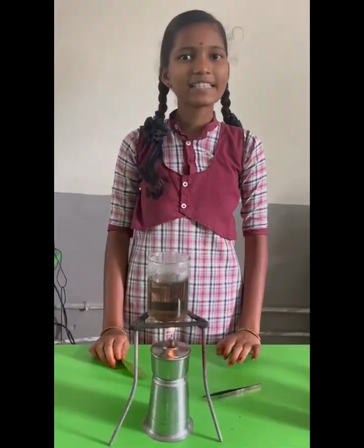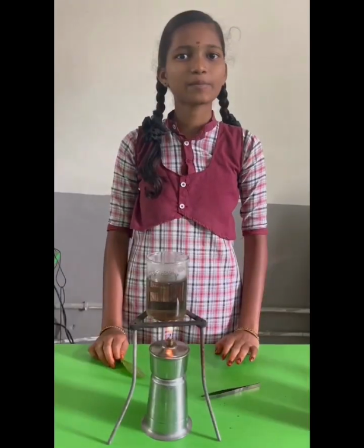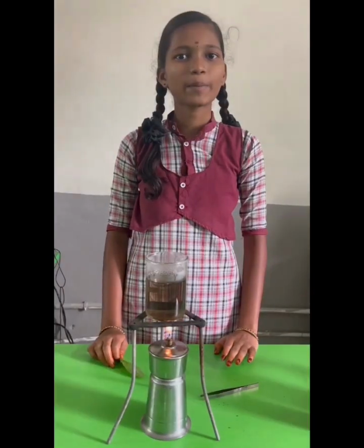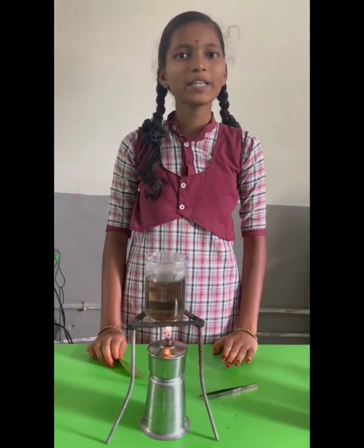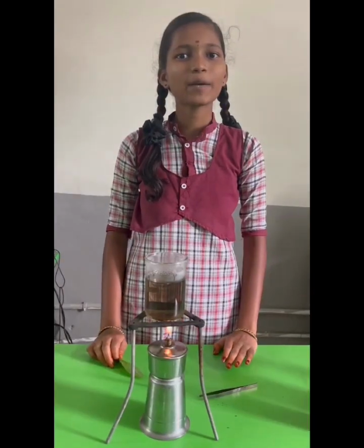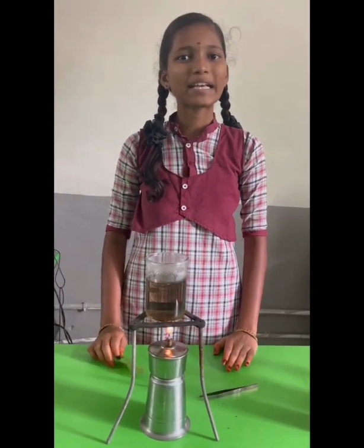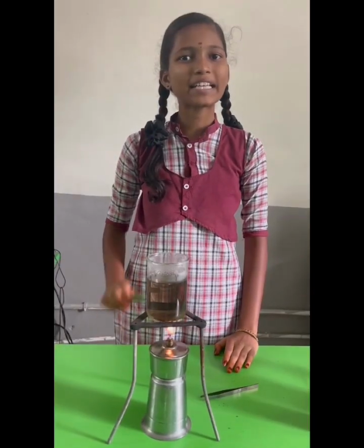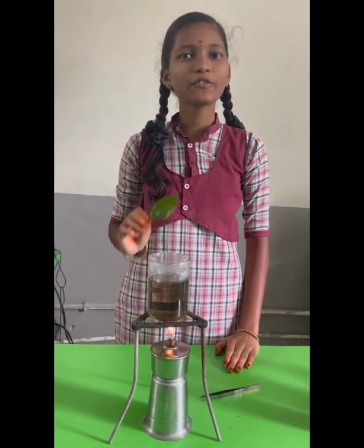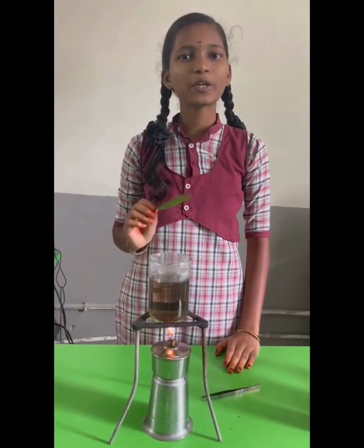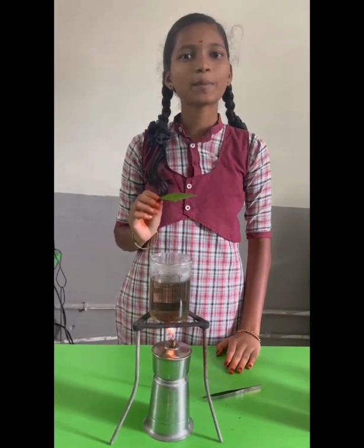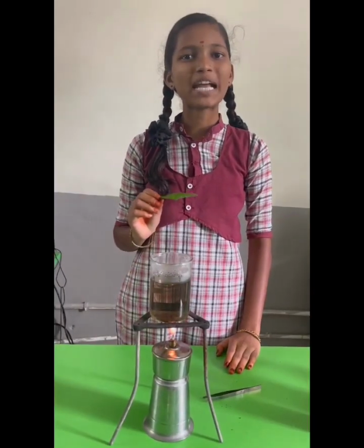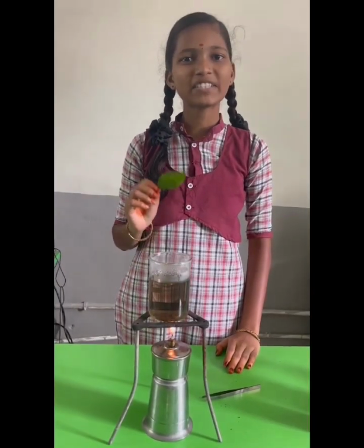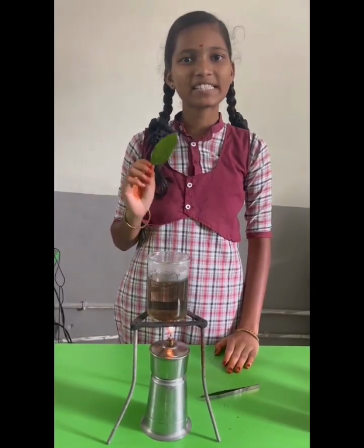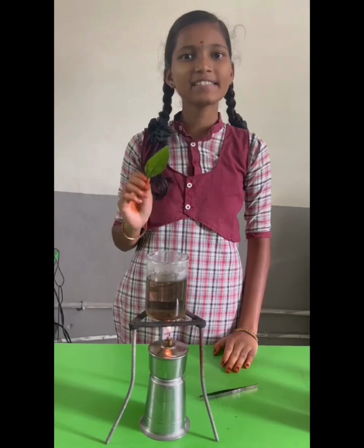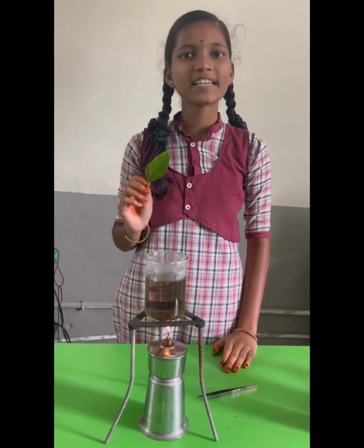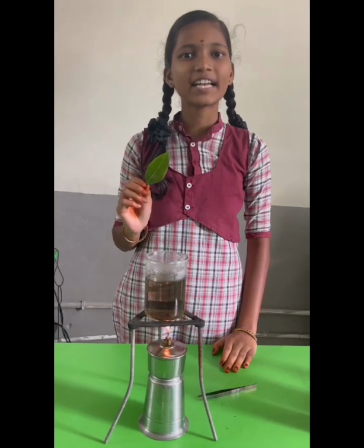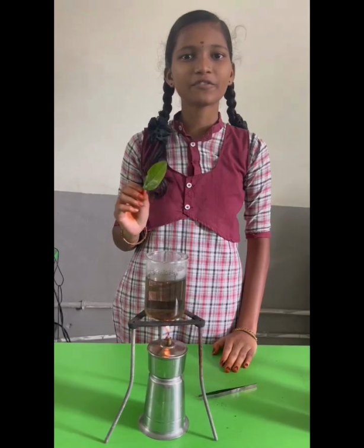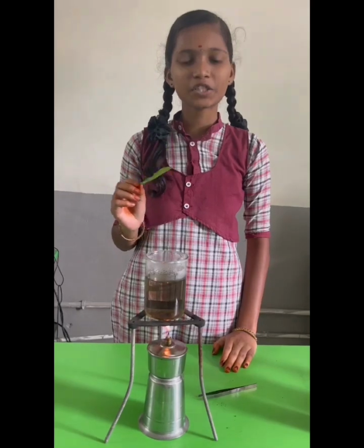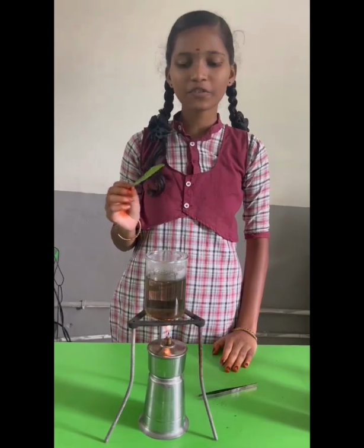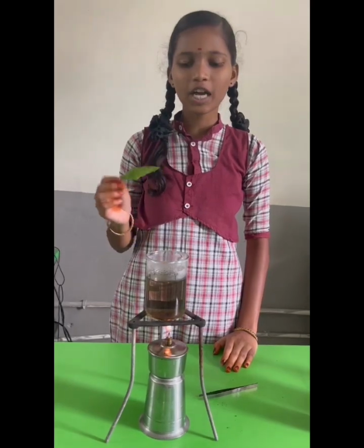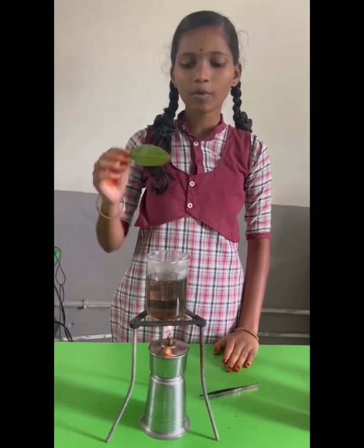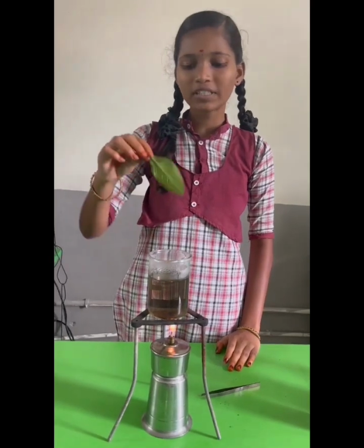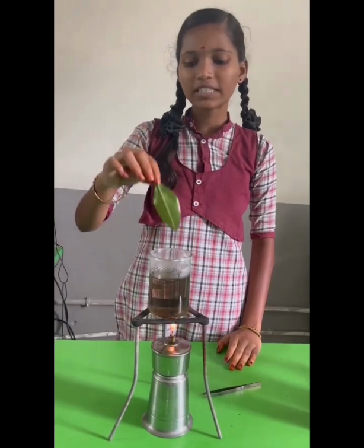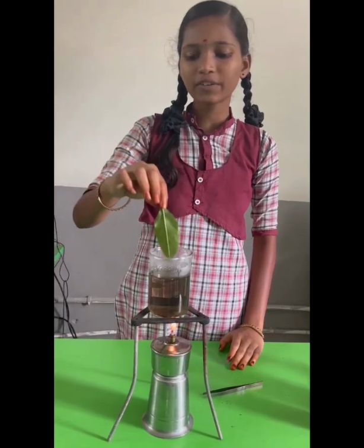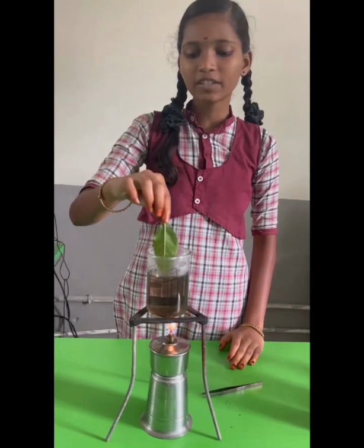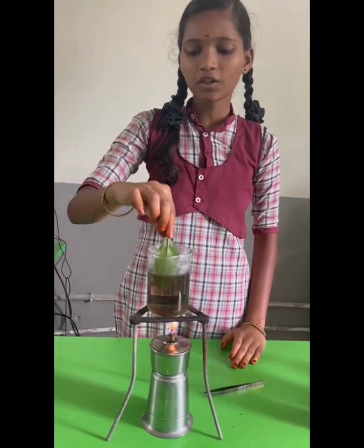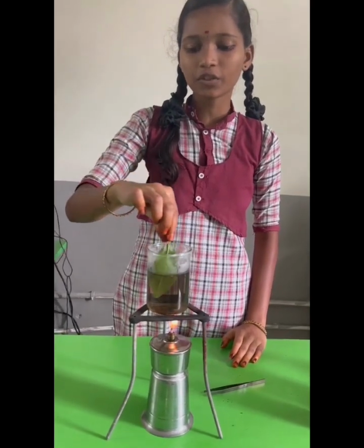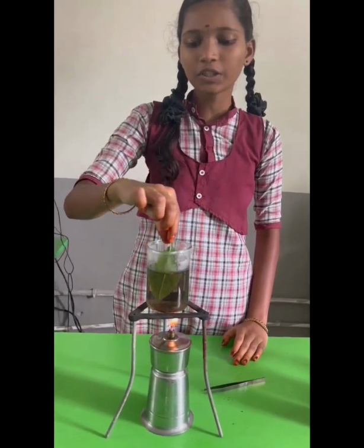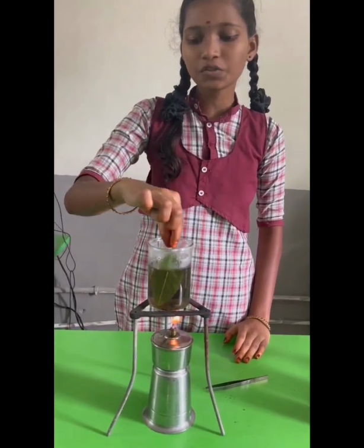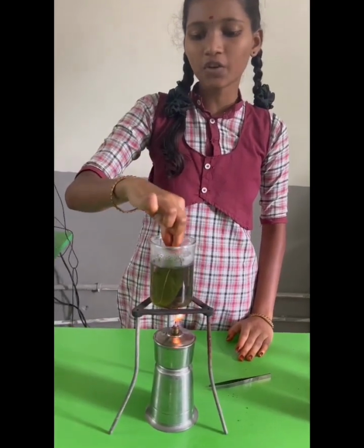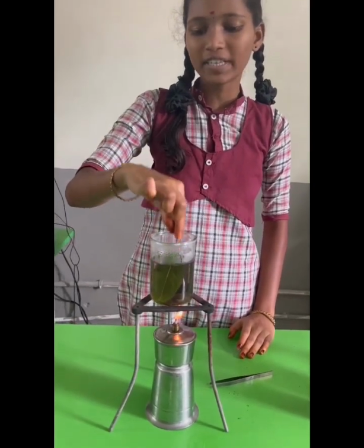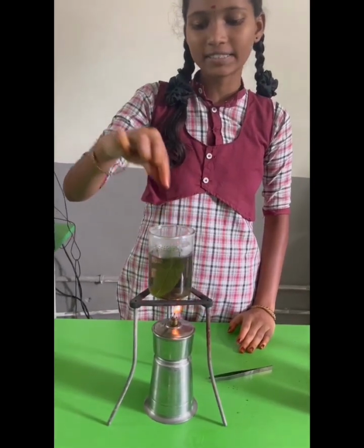In this experiment, I pluck a leaf from a plant which is in sunlight. First of all, I boil the leaf in hot water to soften it.